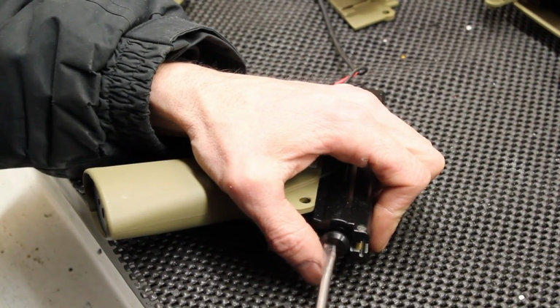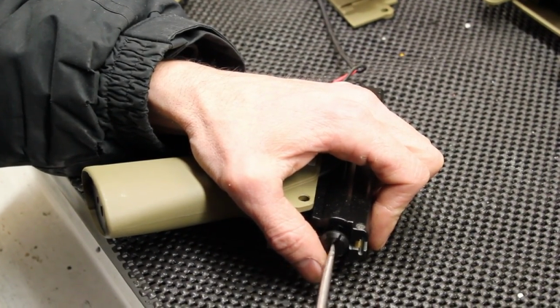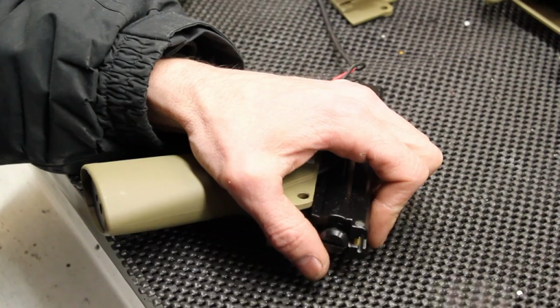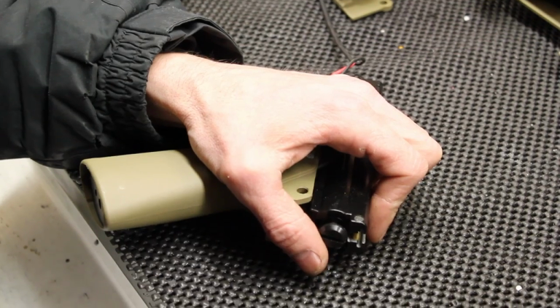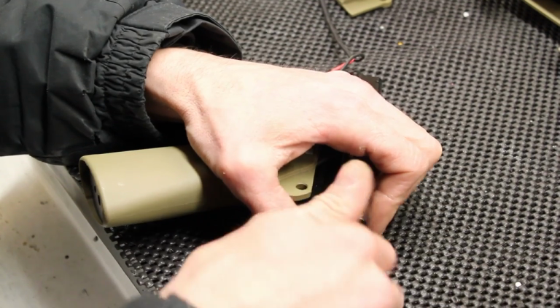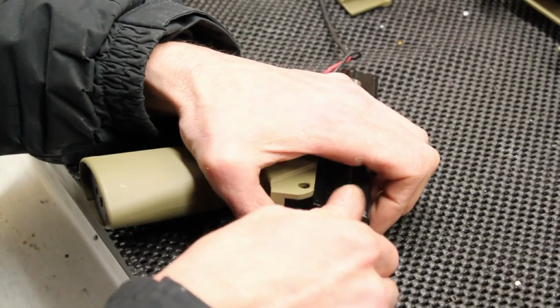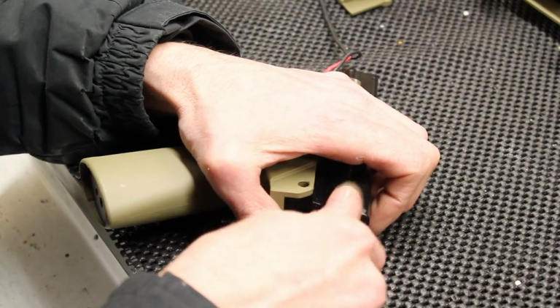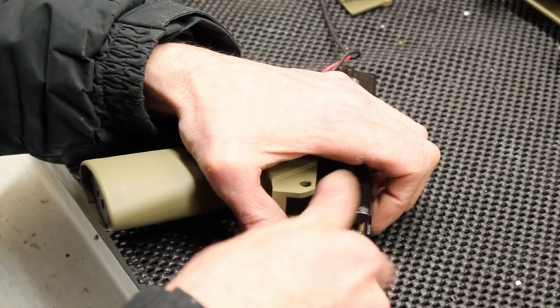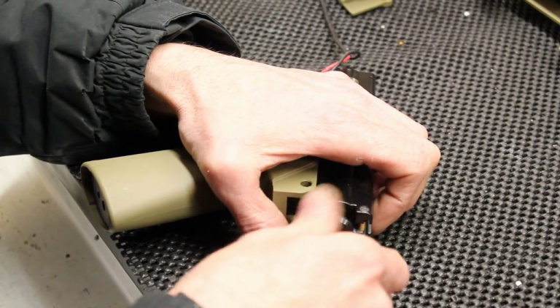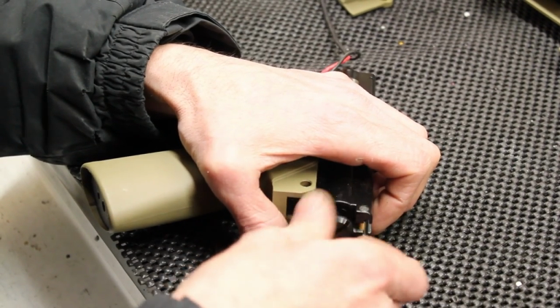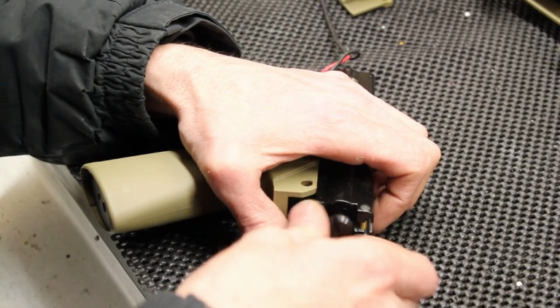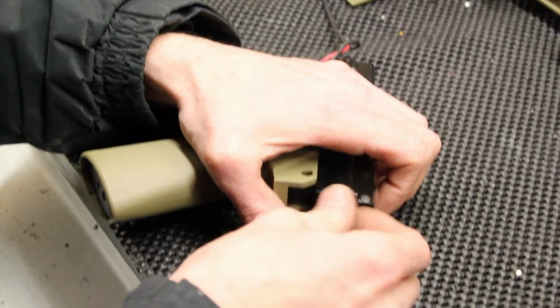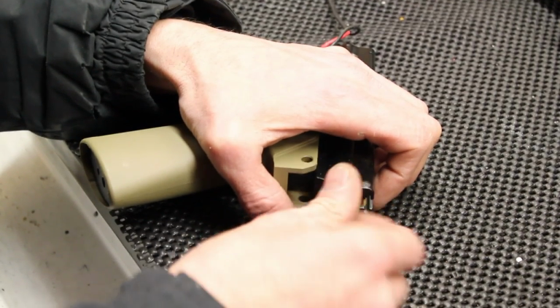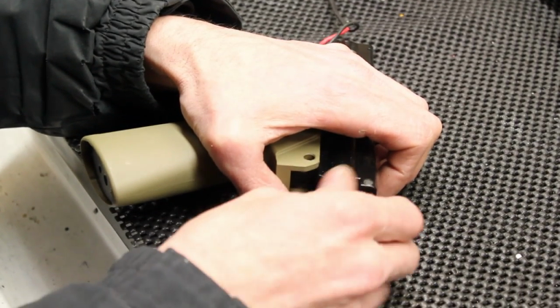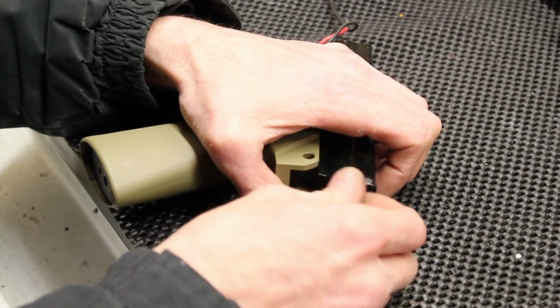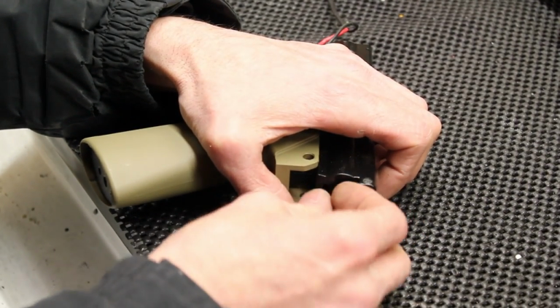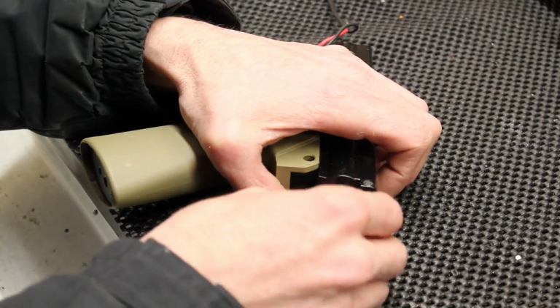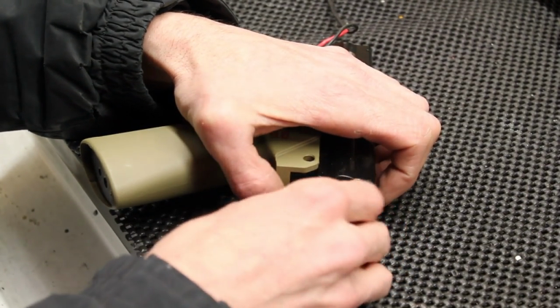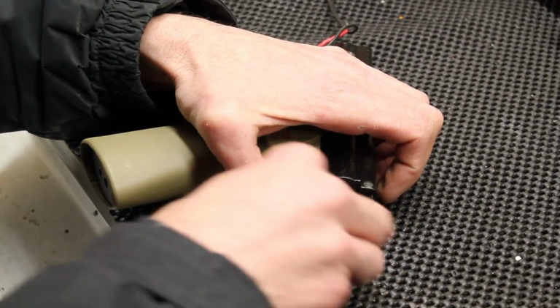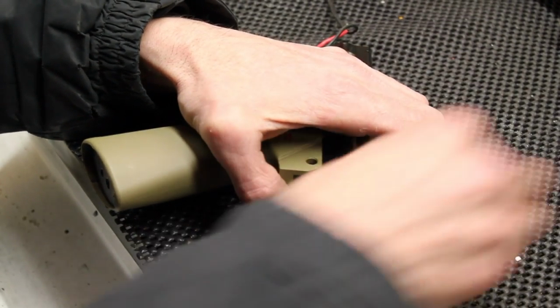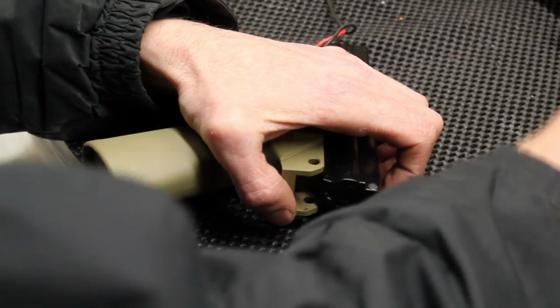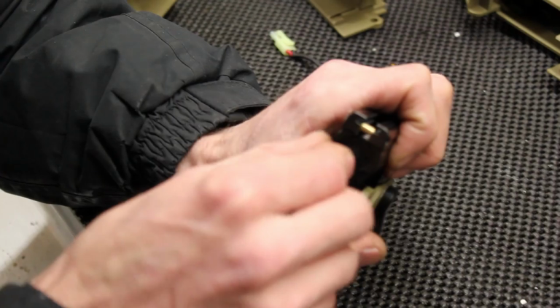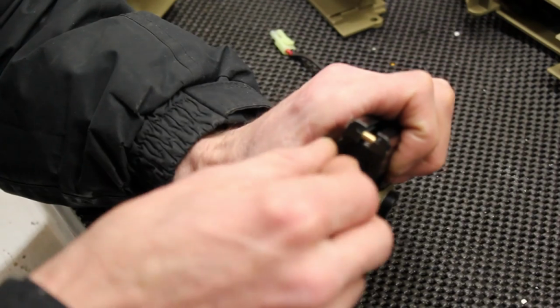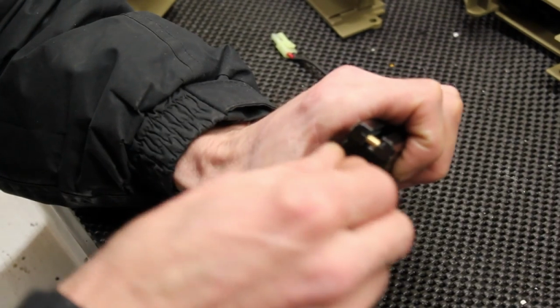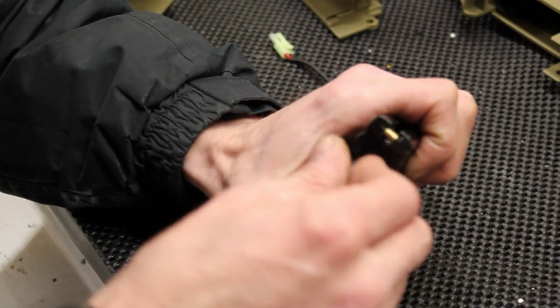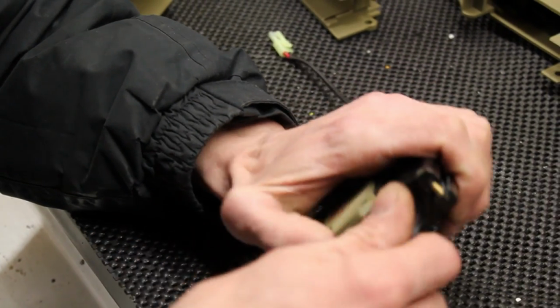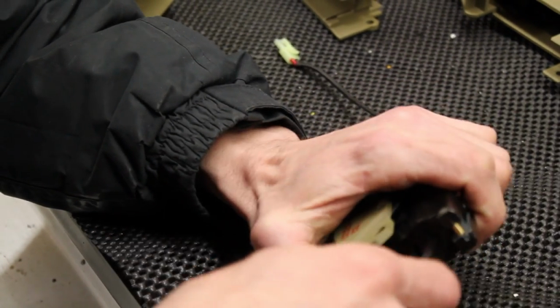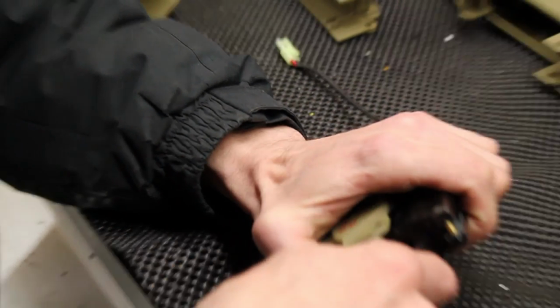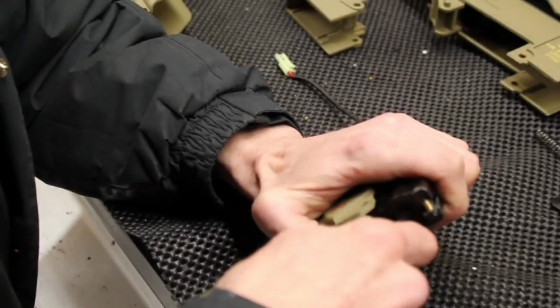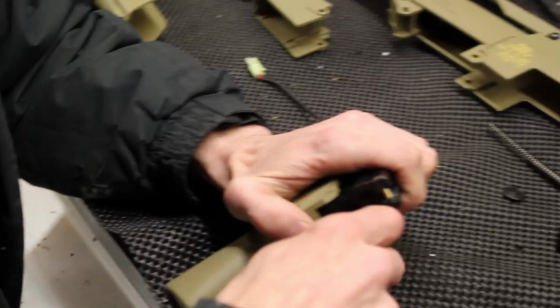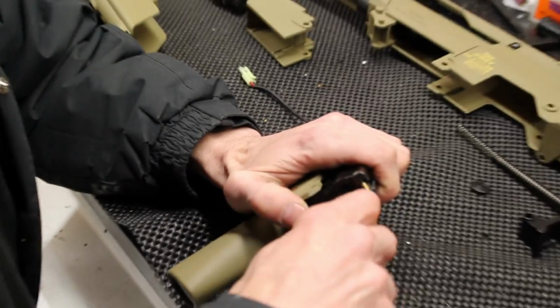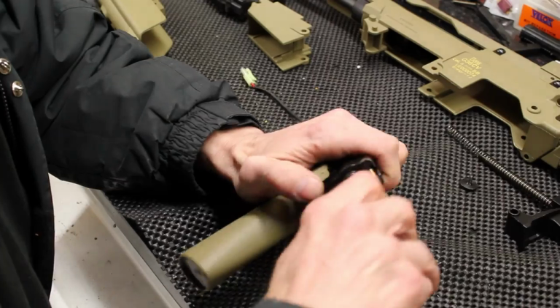This gun has a quick spring change feature from the easily accessed gearbox — just remove this screw, undo the plate, and remove the spring.